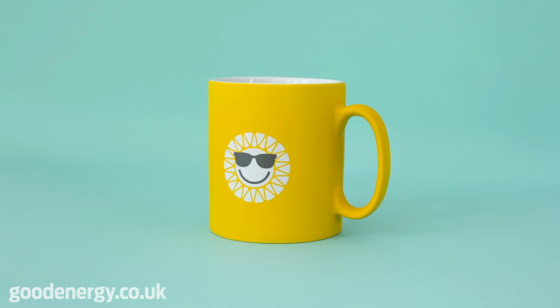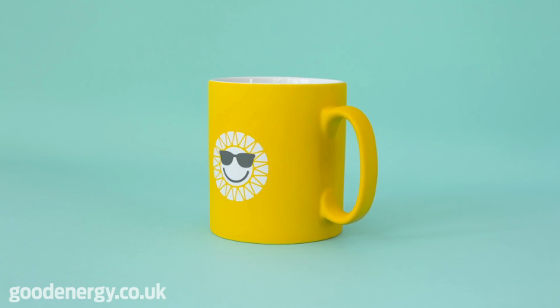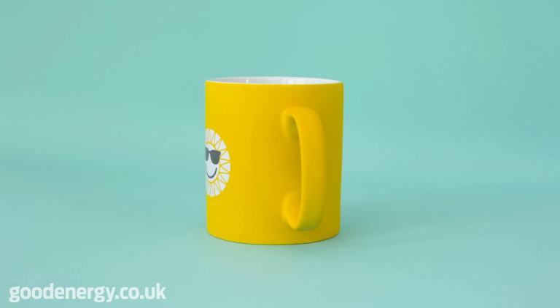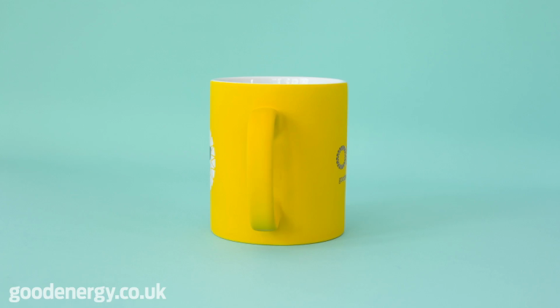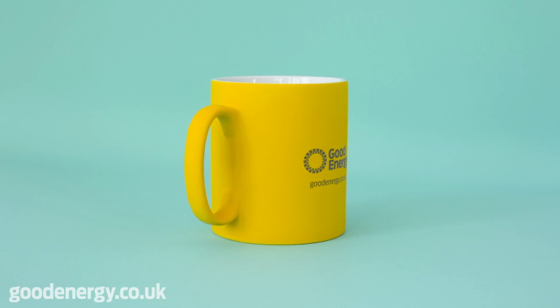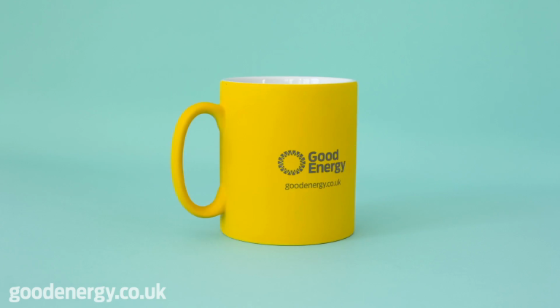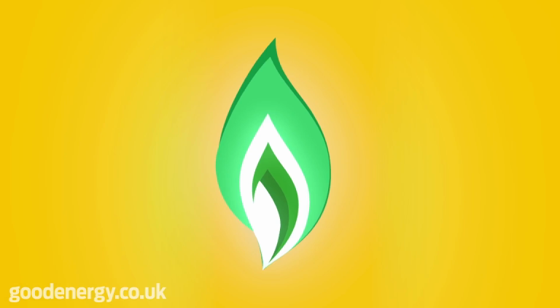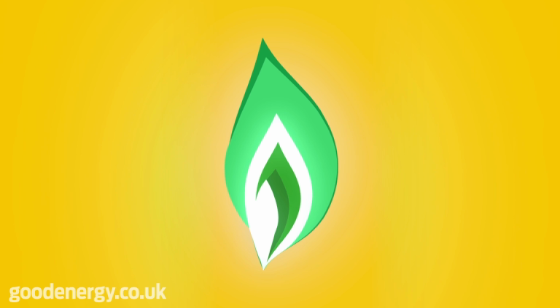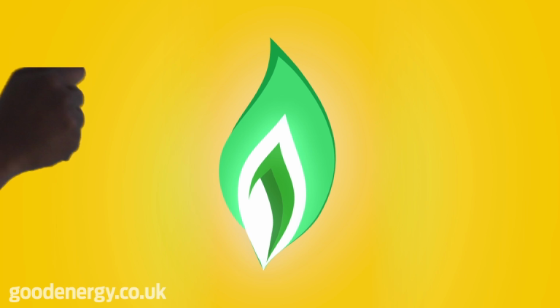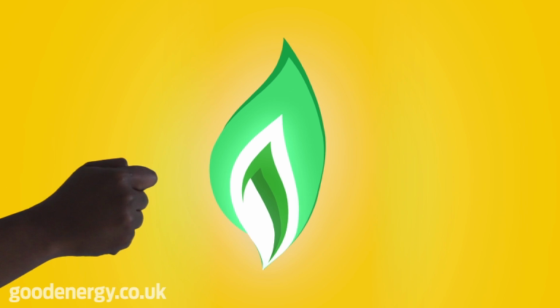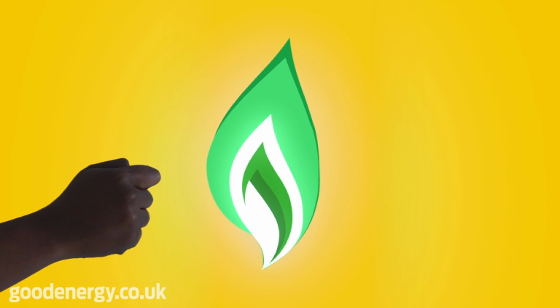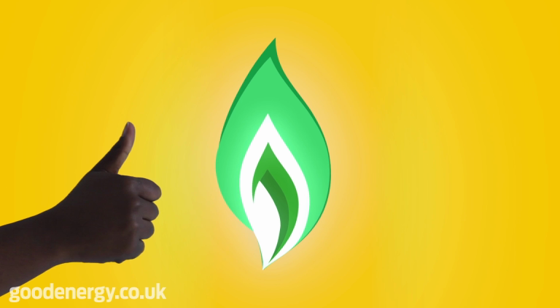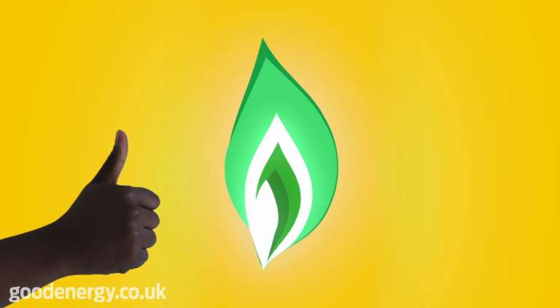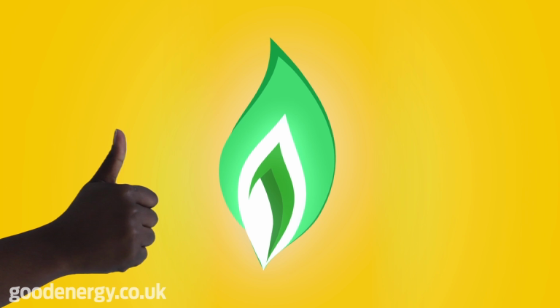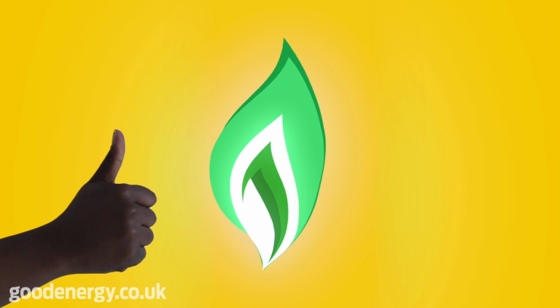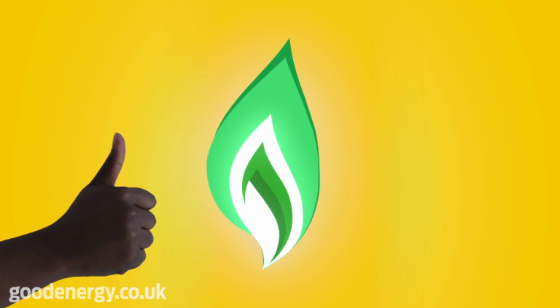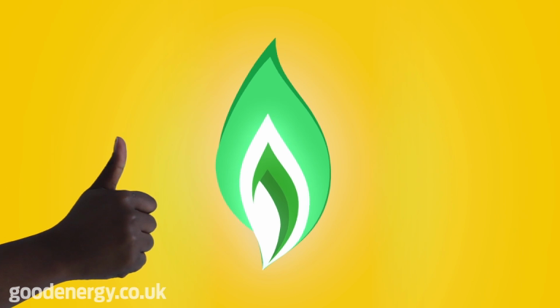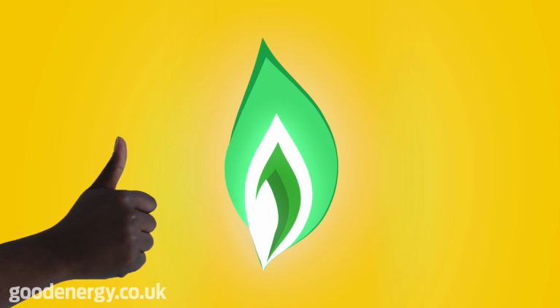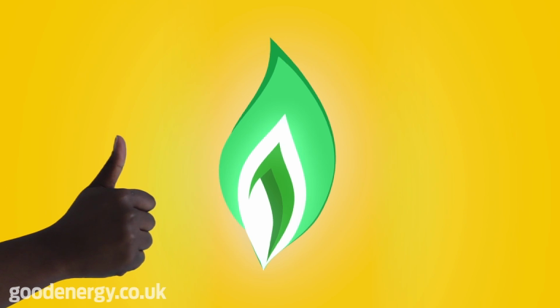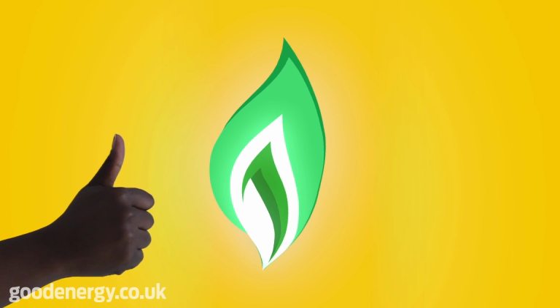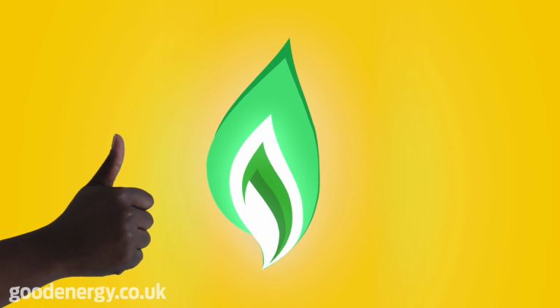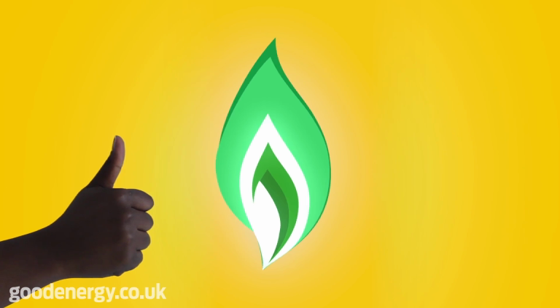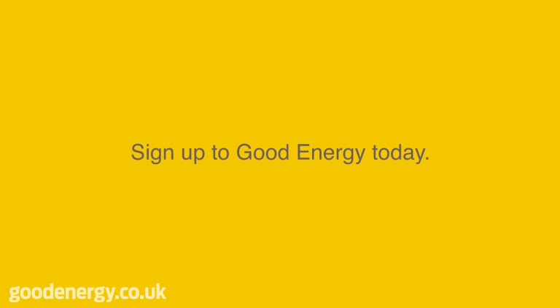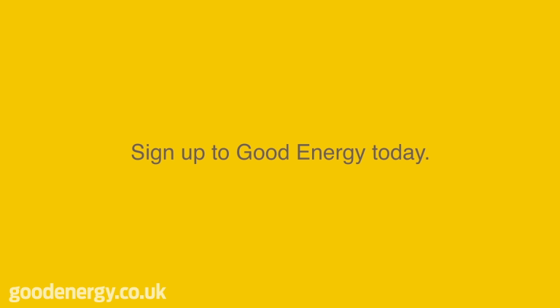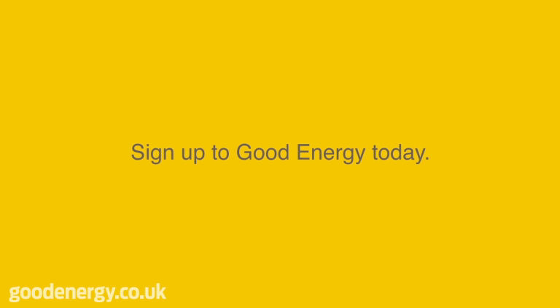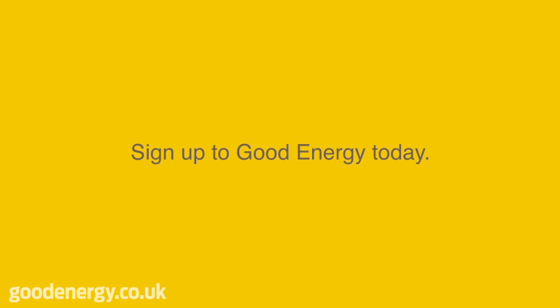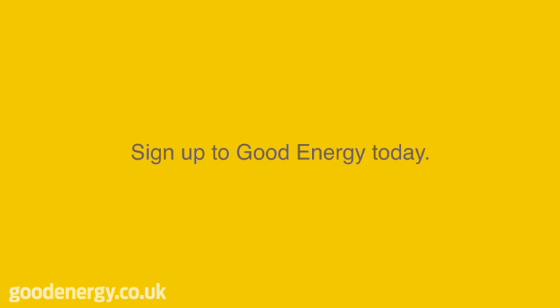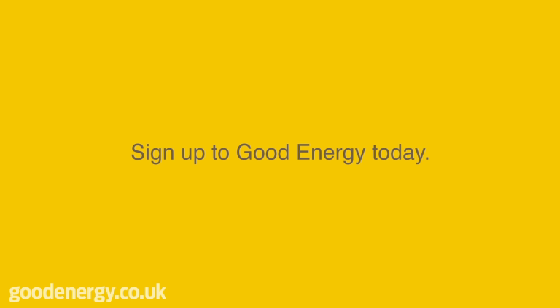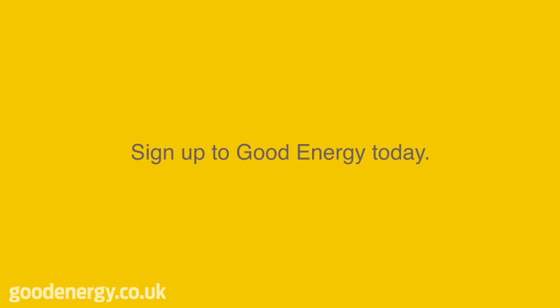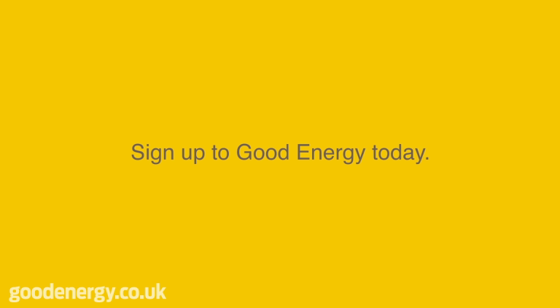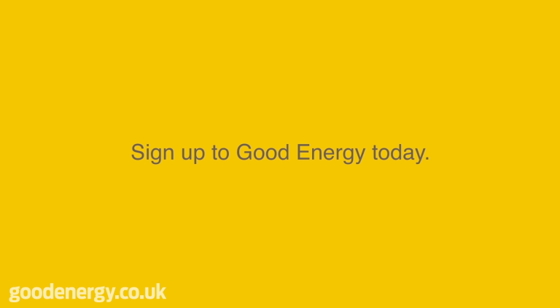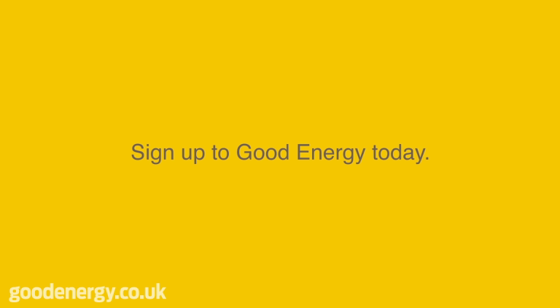It's gas that does good. Sign up to Good Energy today.